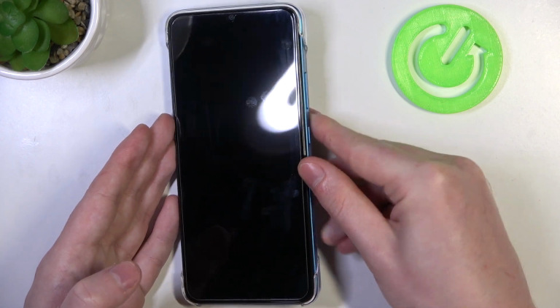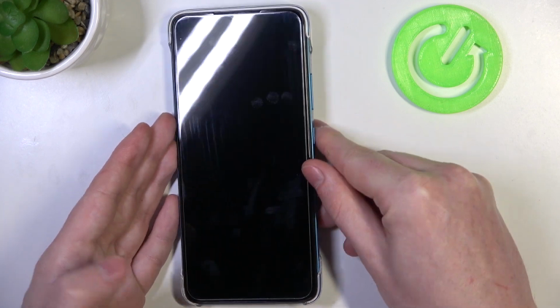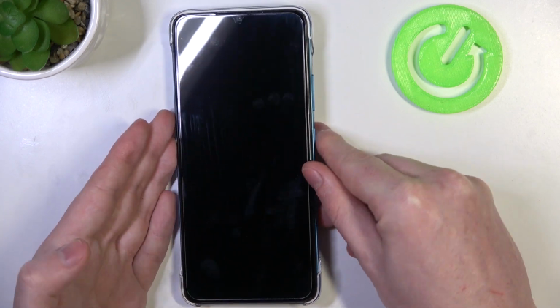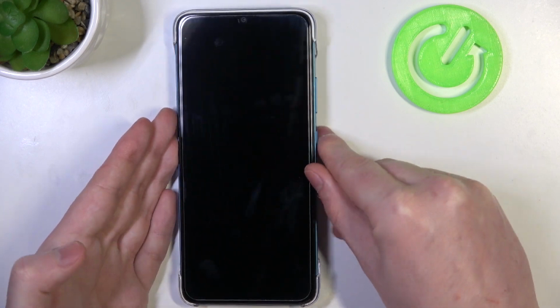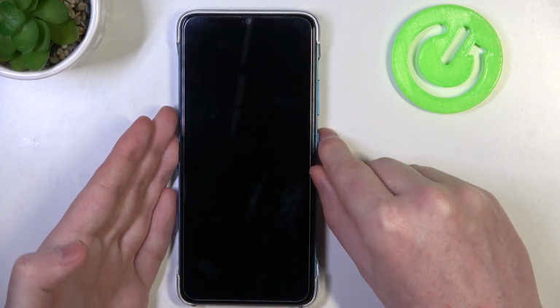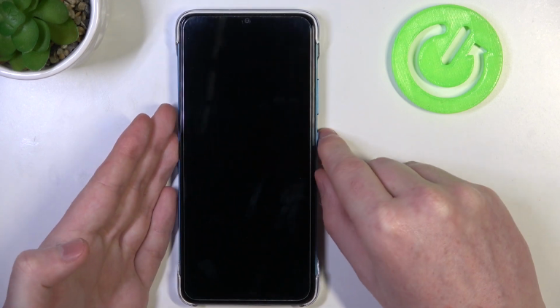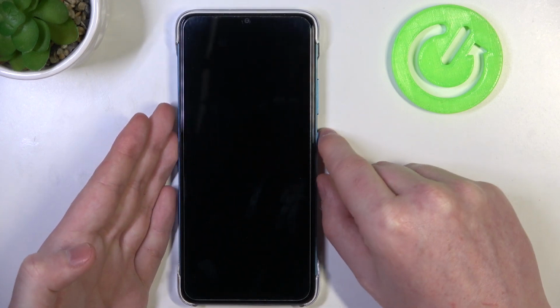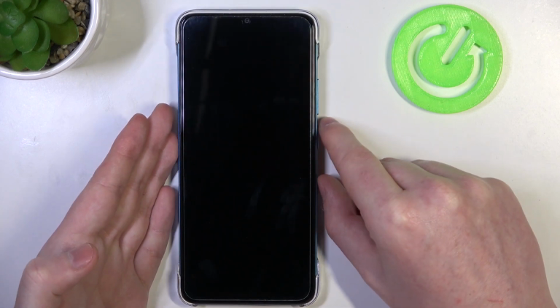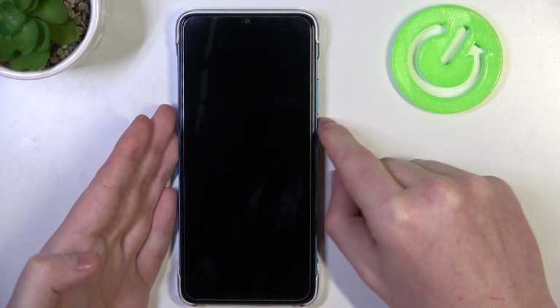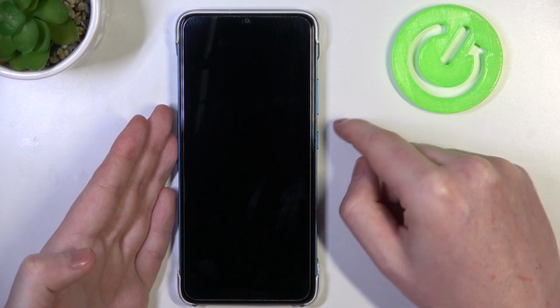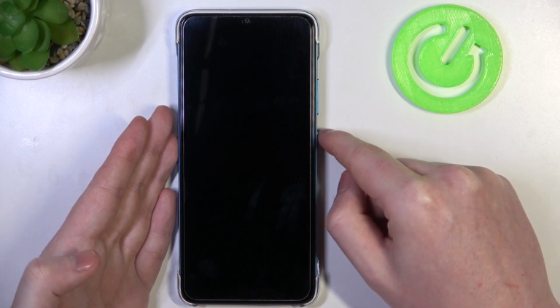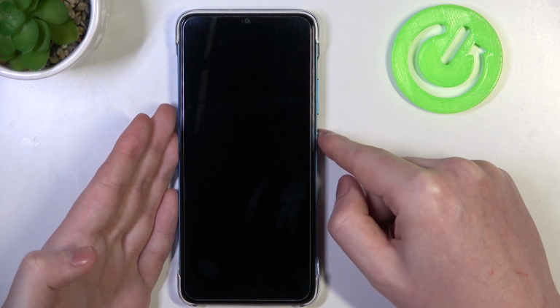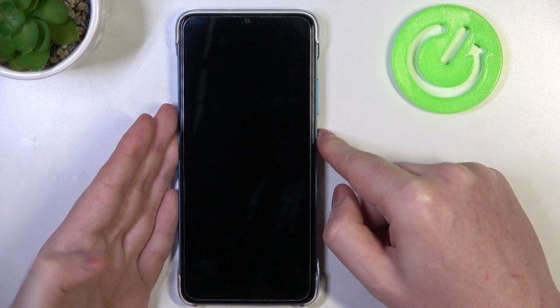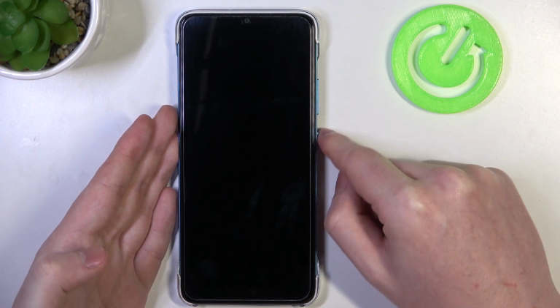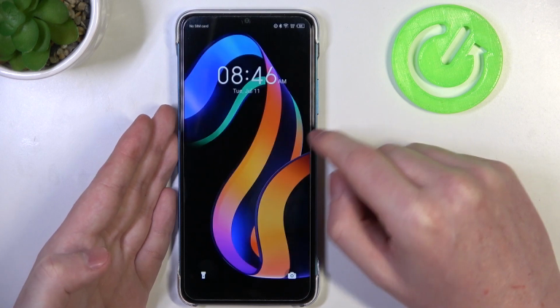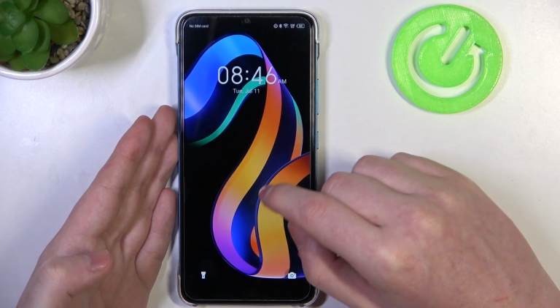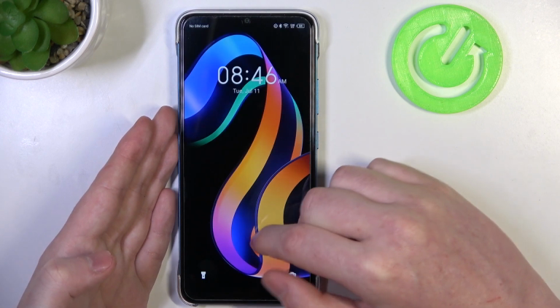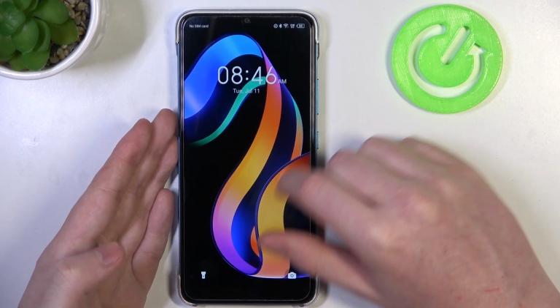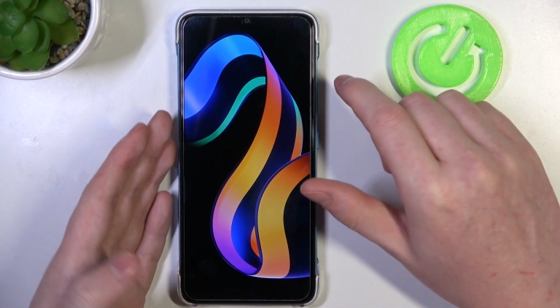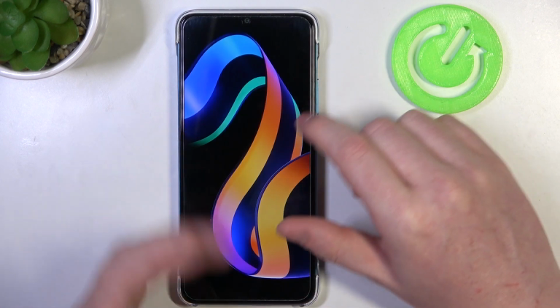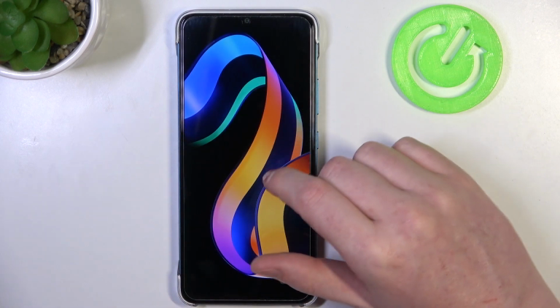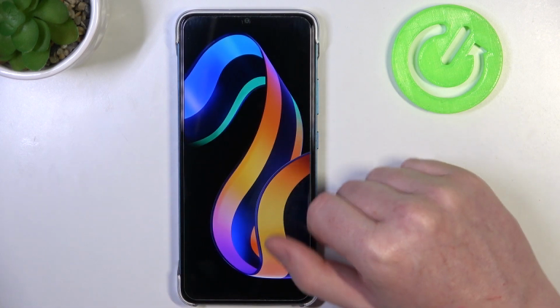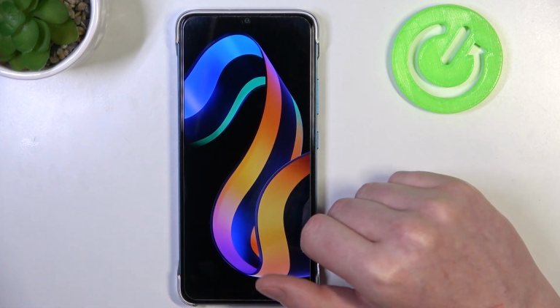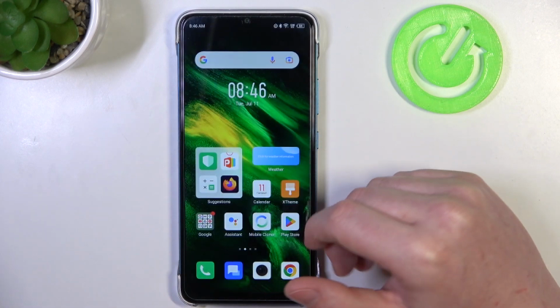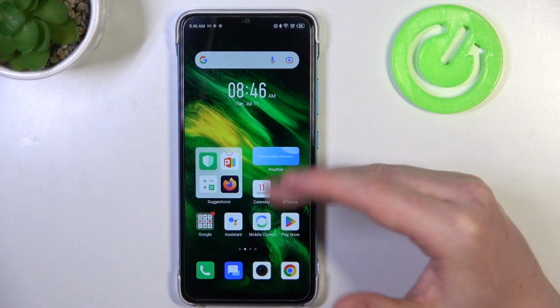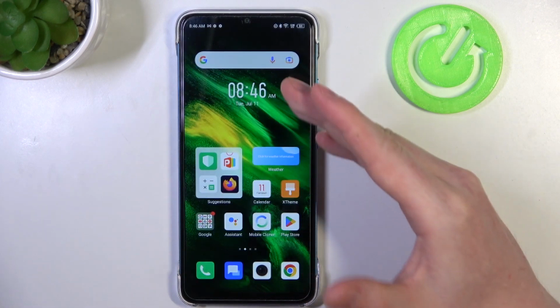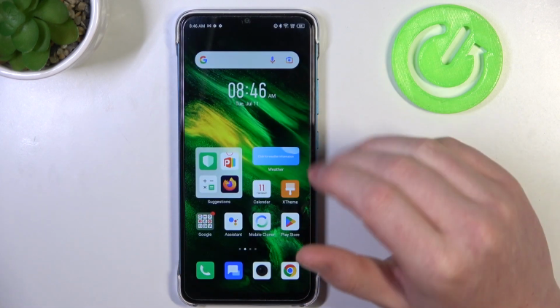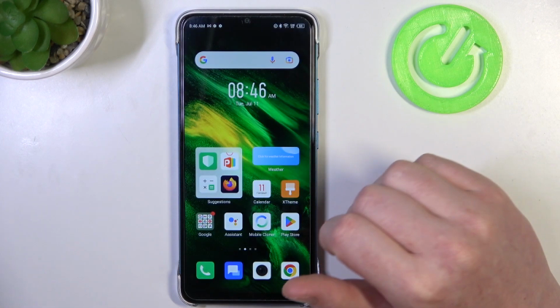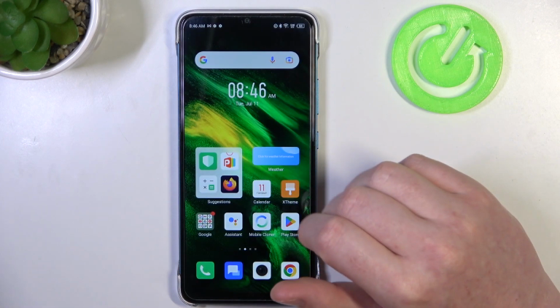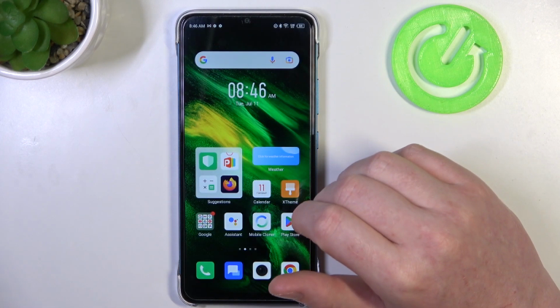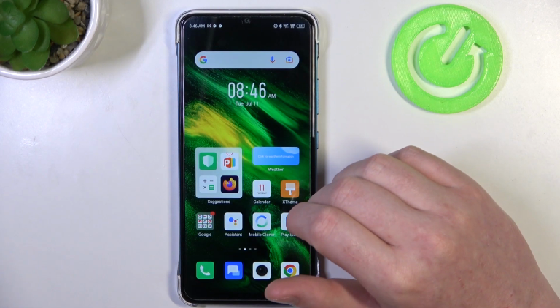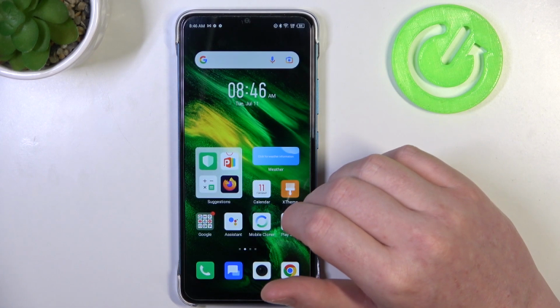If you really want to get them I recommend to watch our video on how to set up custom LED lamp notifications on this device.